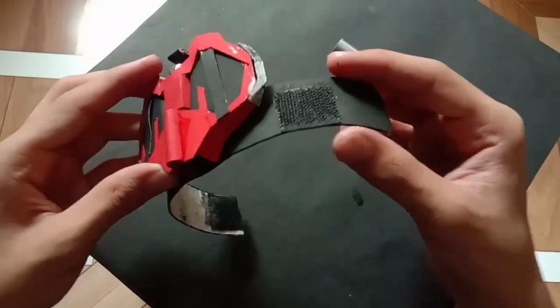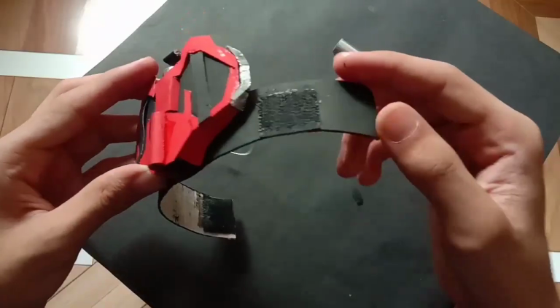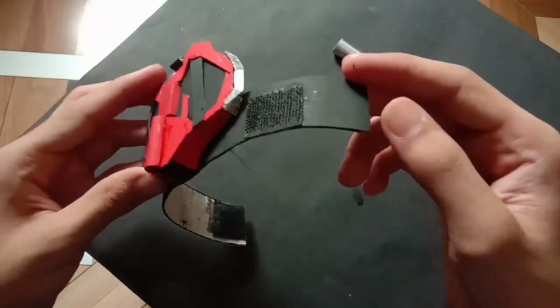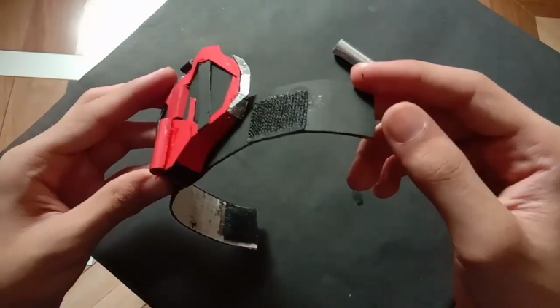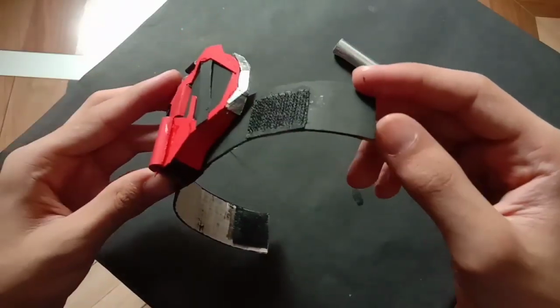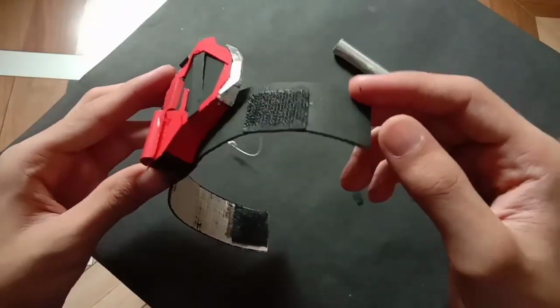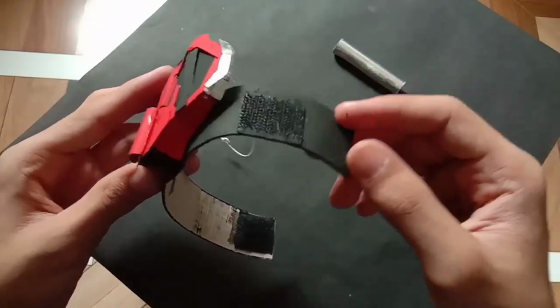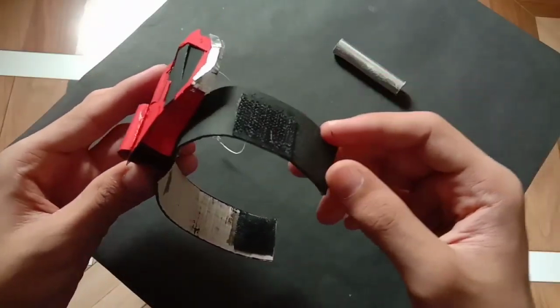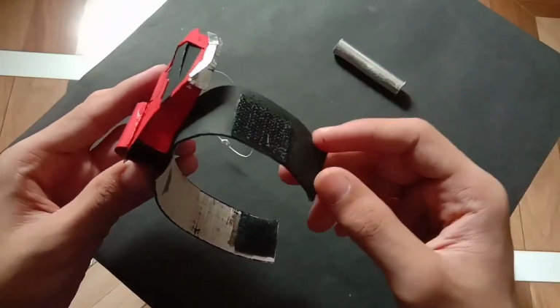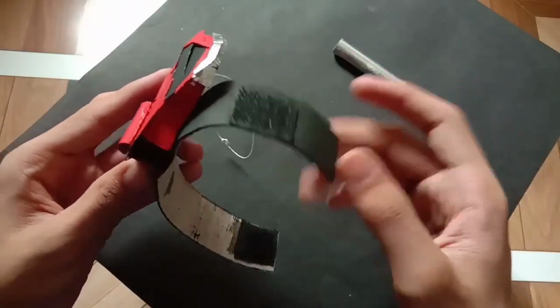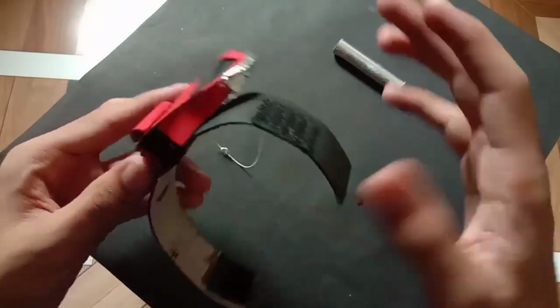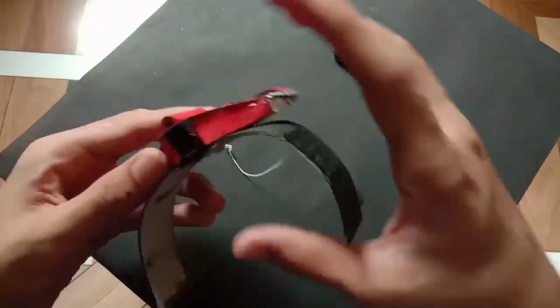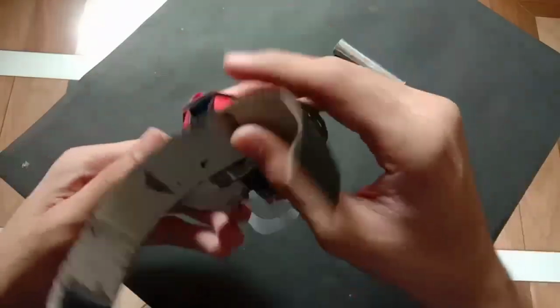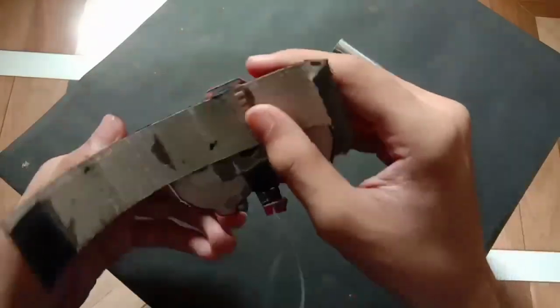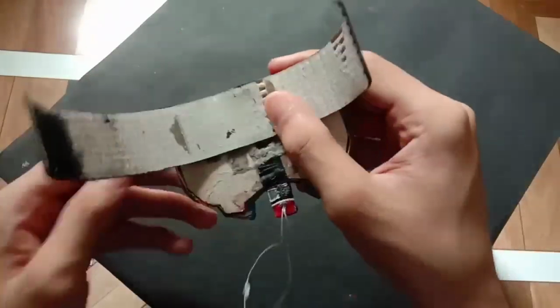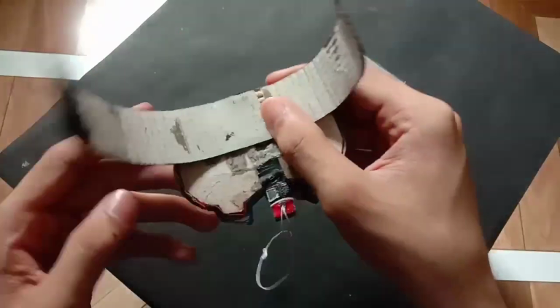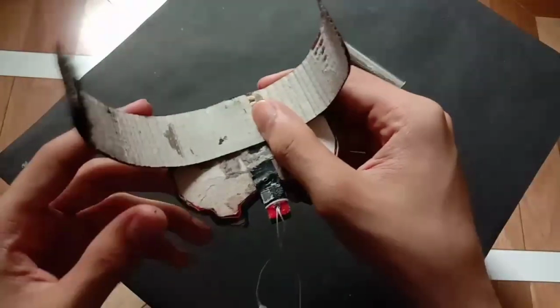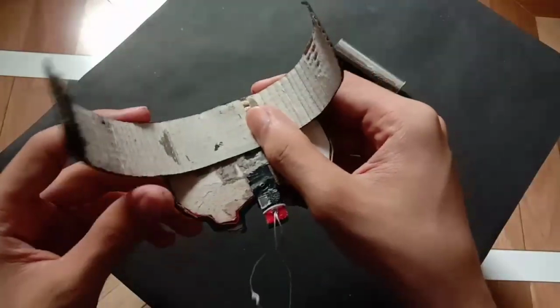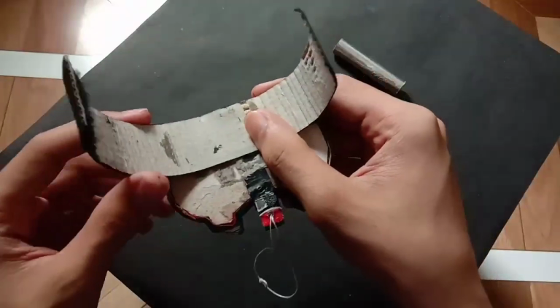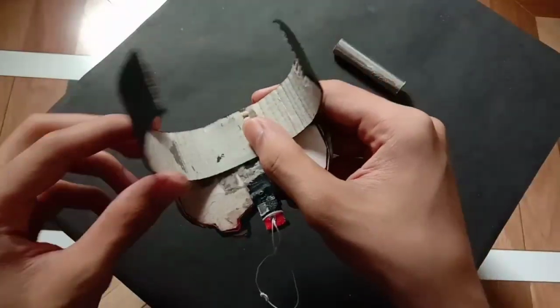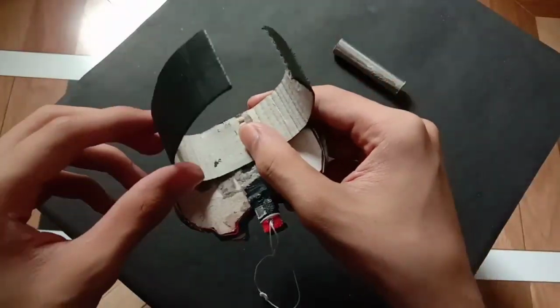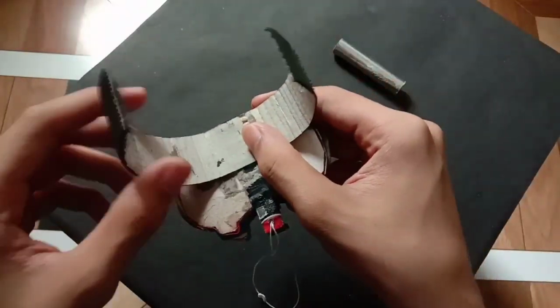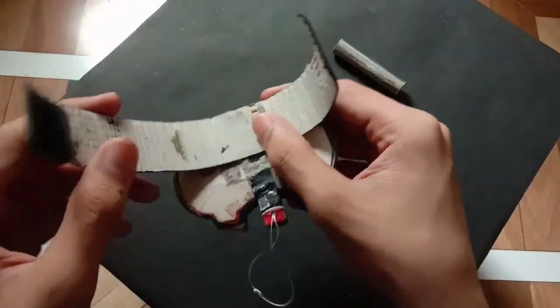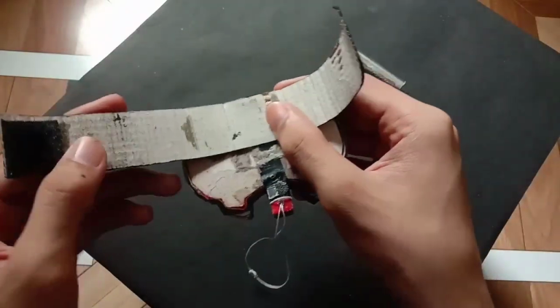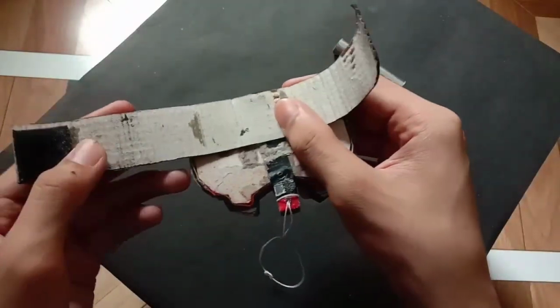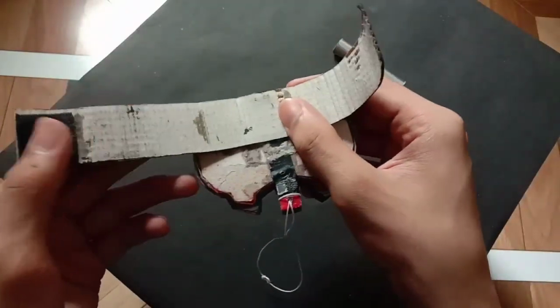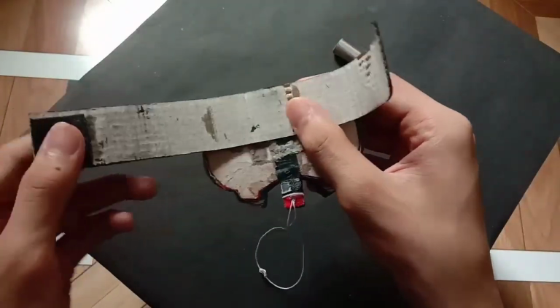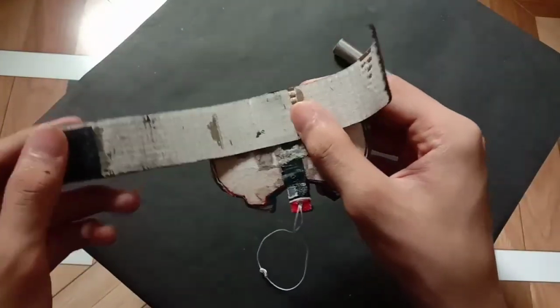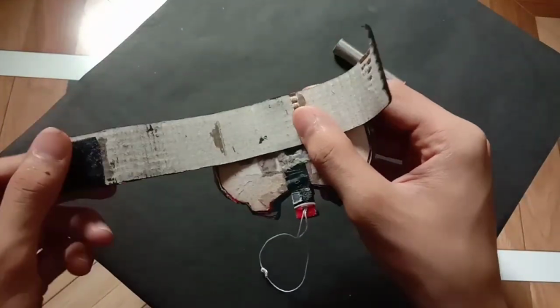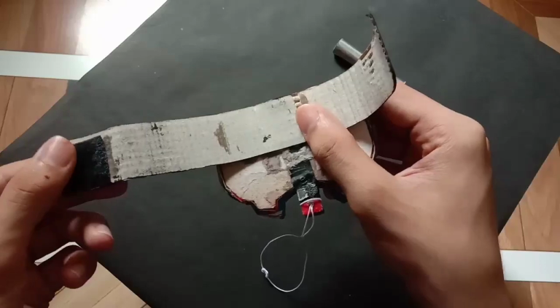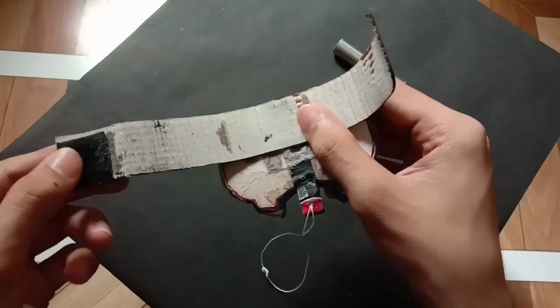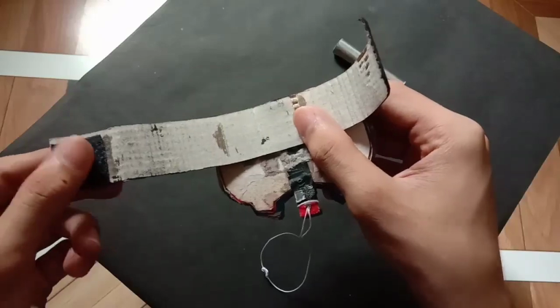Now make this band out of cardboard and stick velcro at their ends.